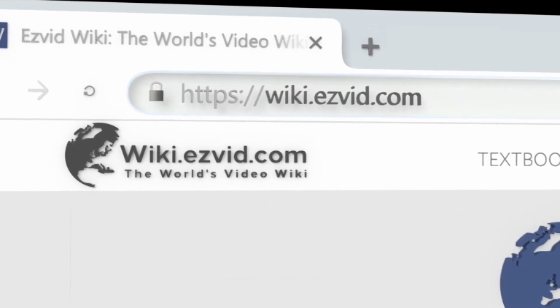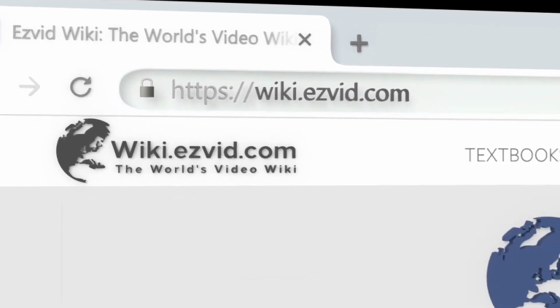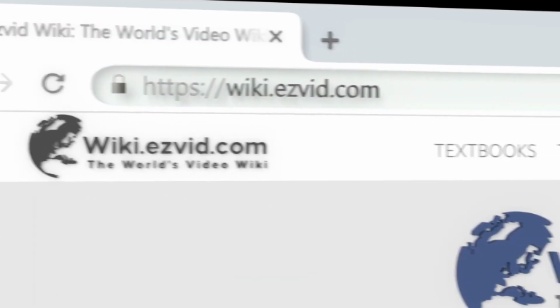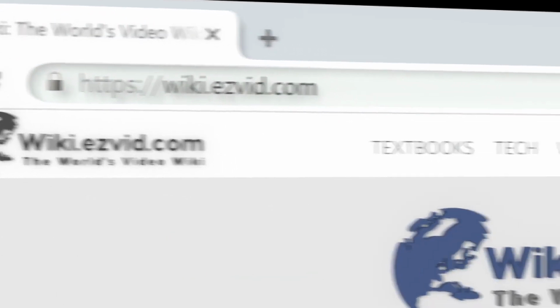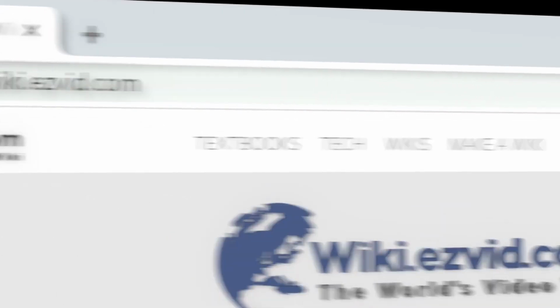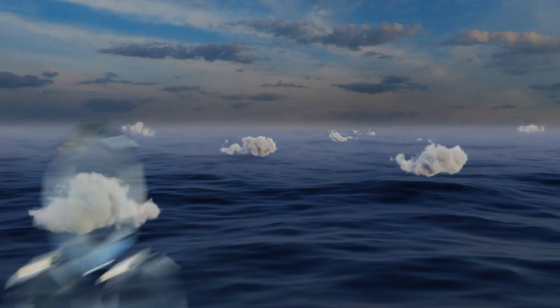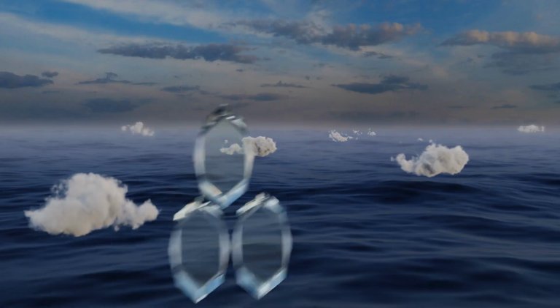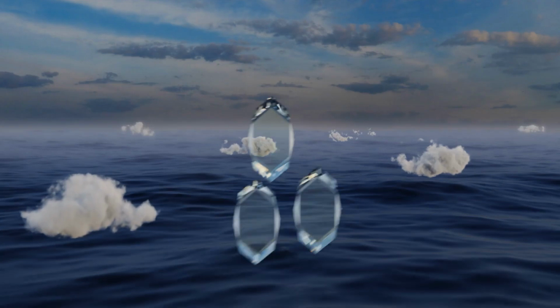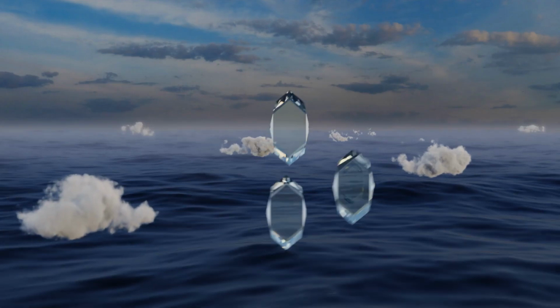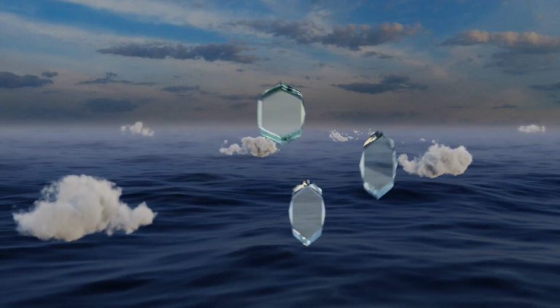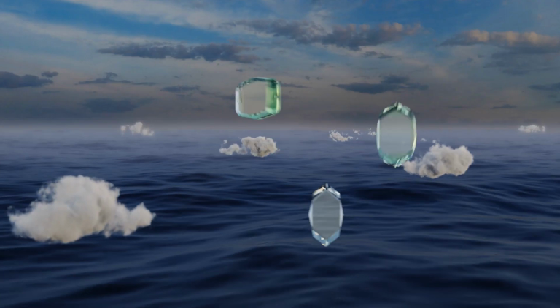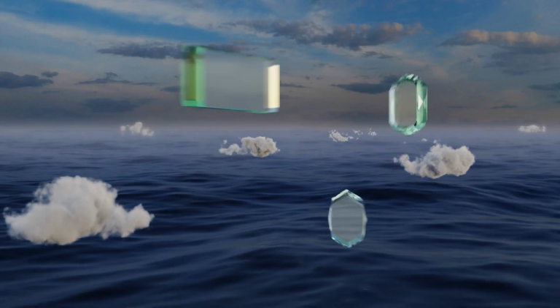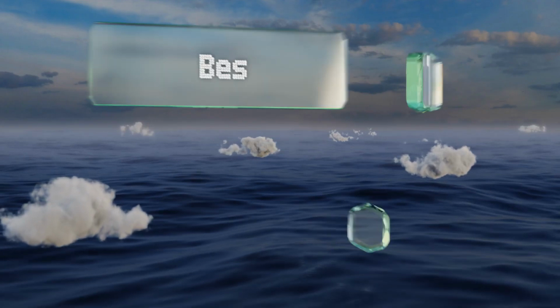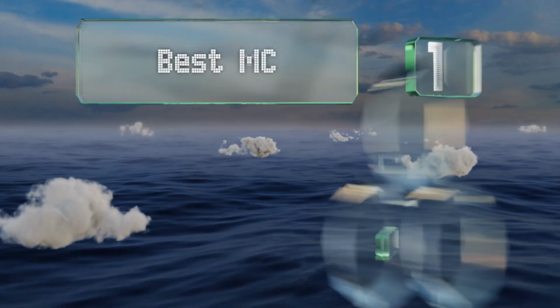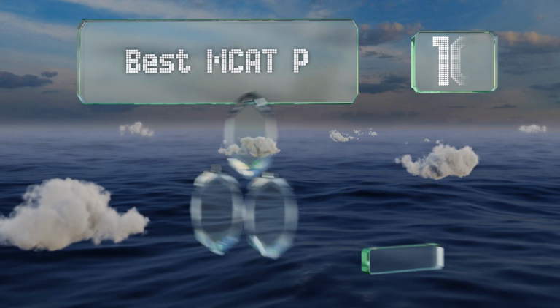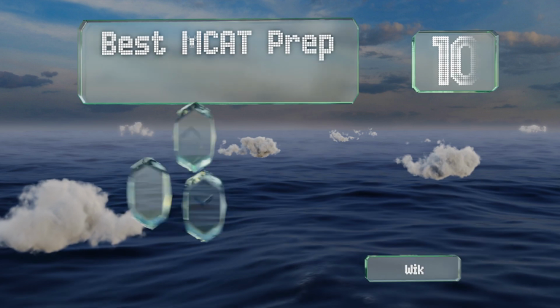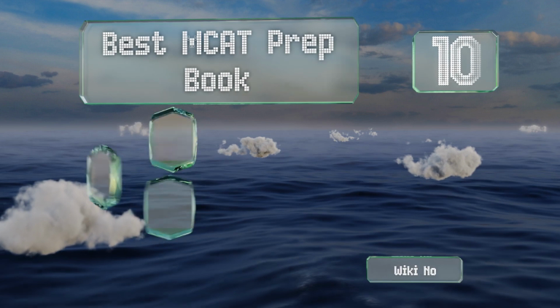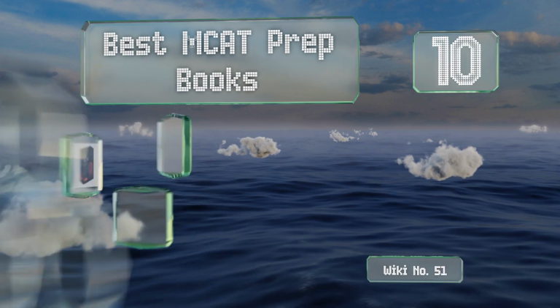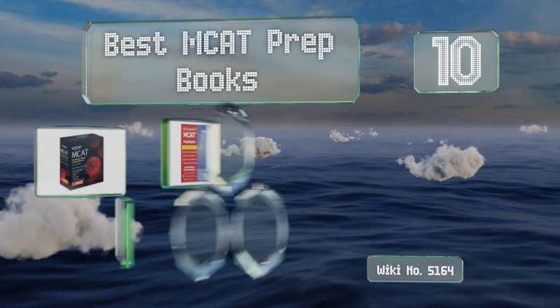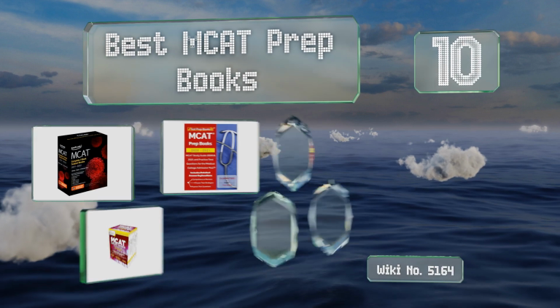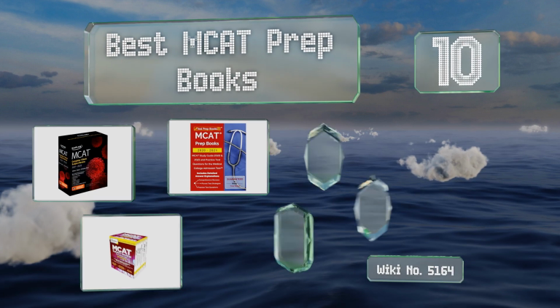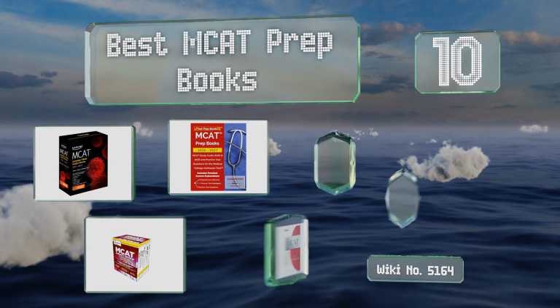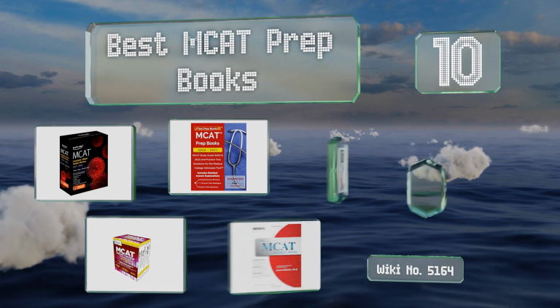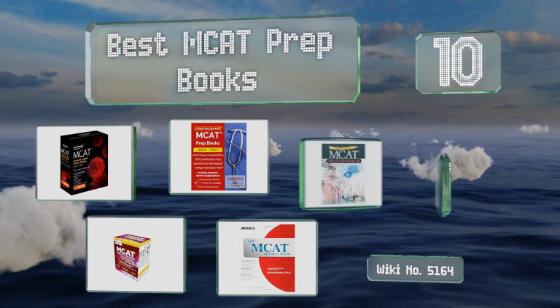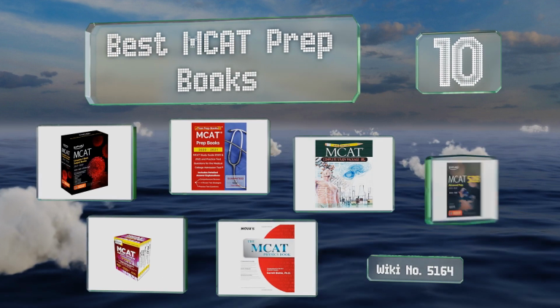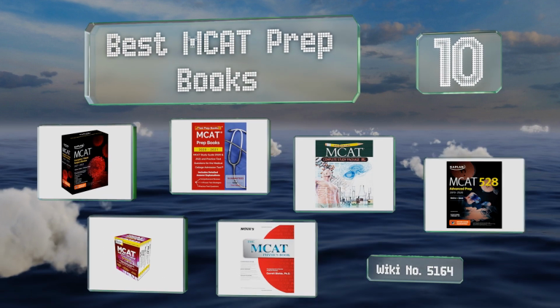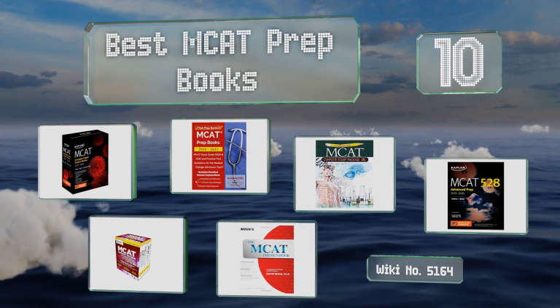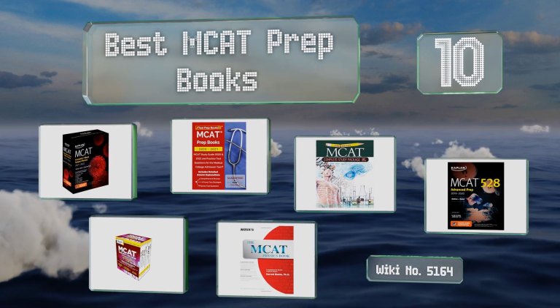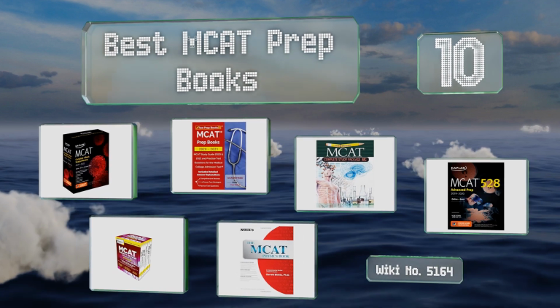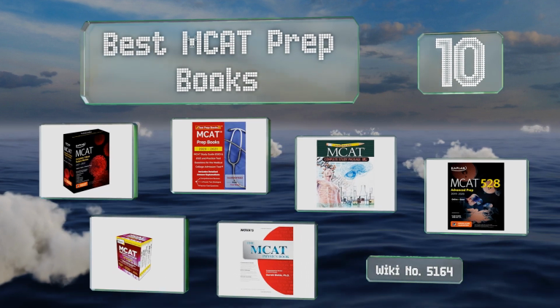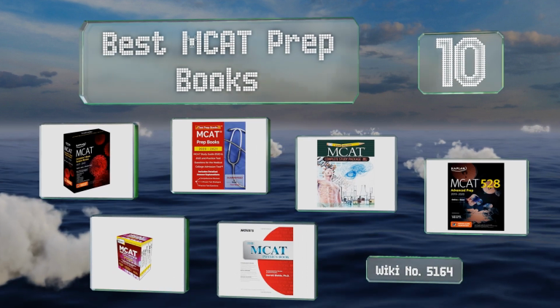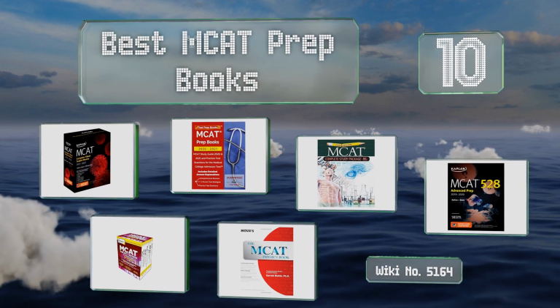EasyVid presents the 10 best MCAT prep books. Let's get started with the list.